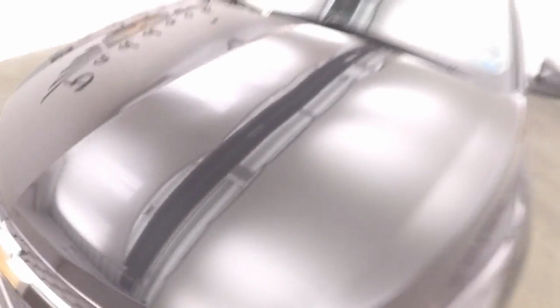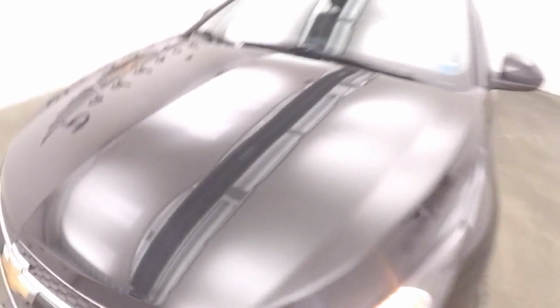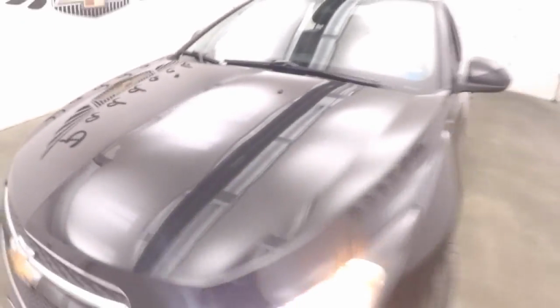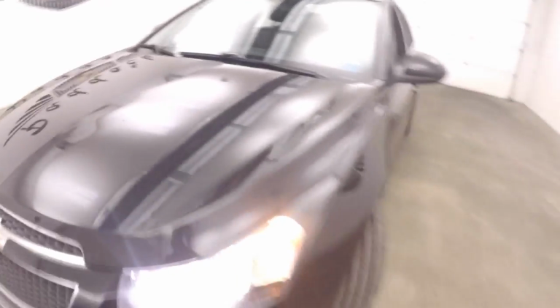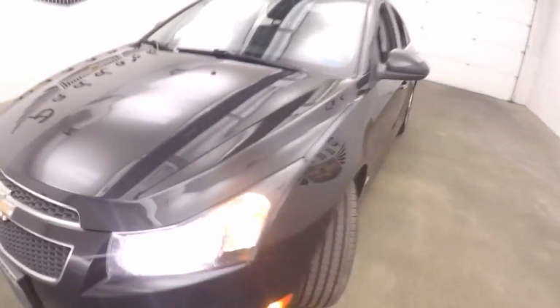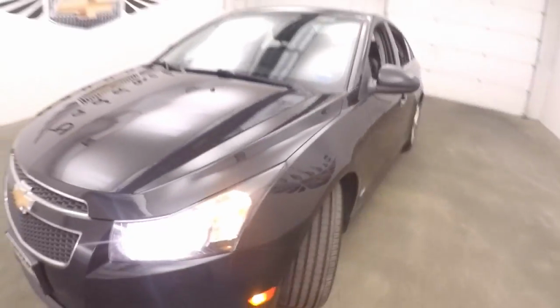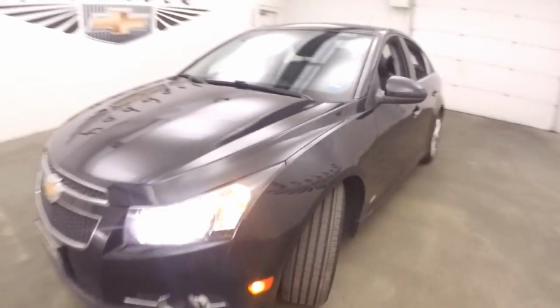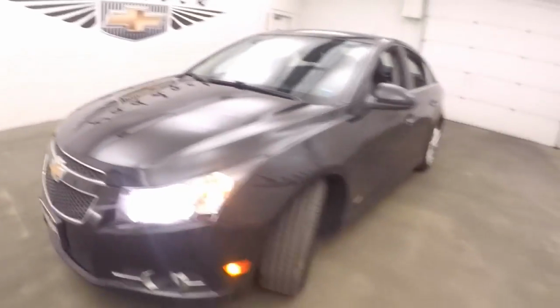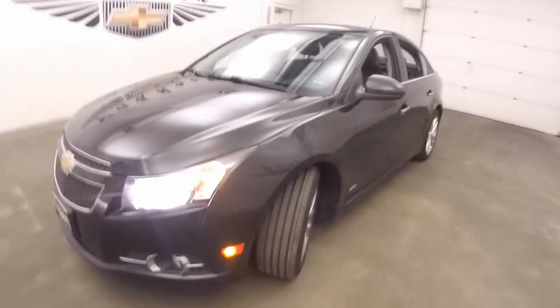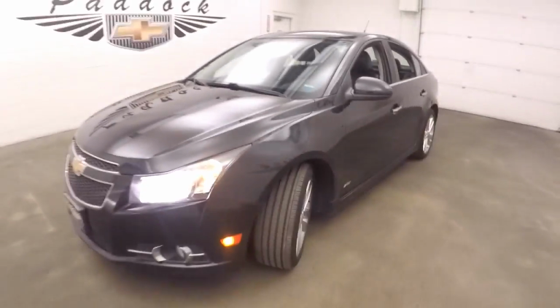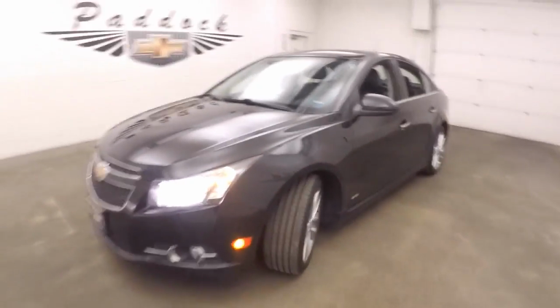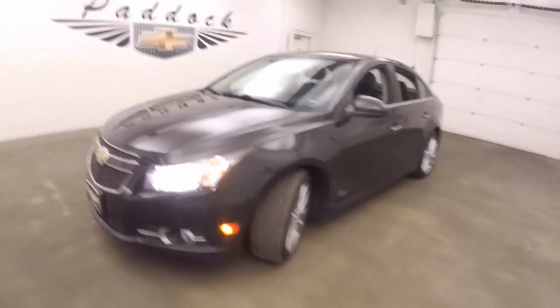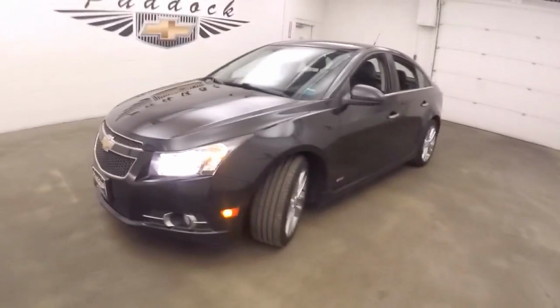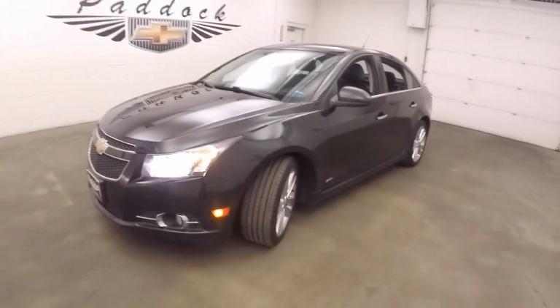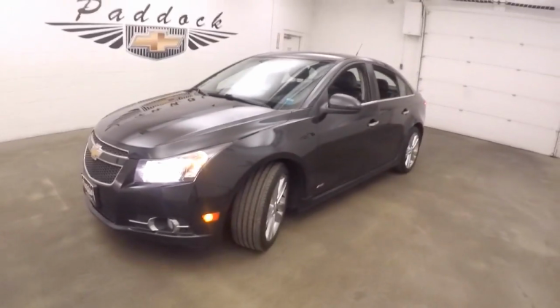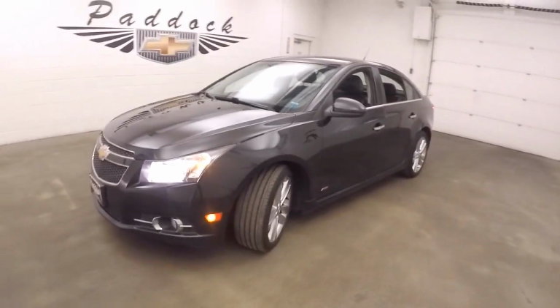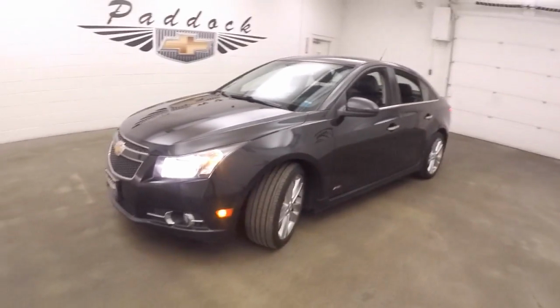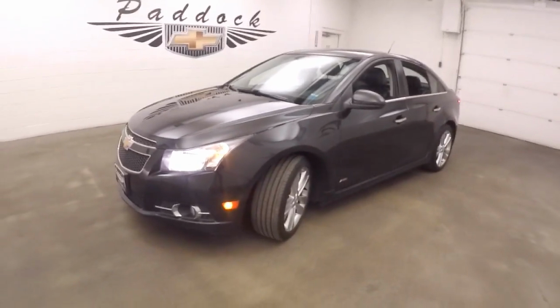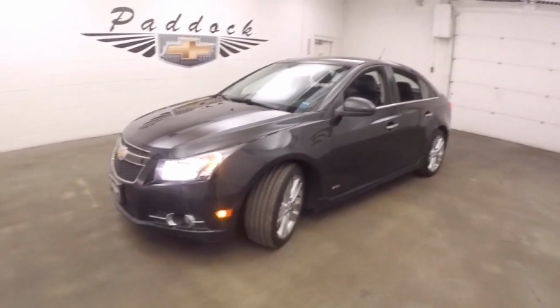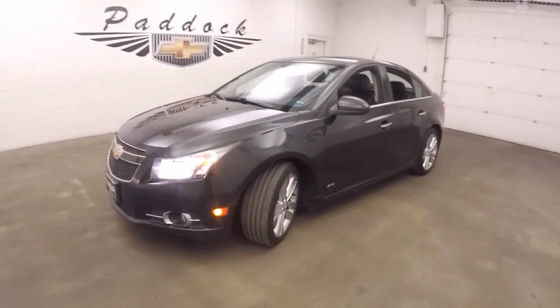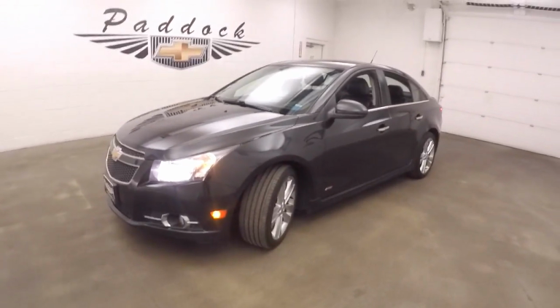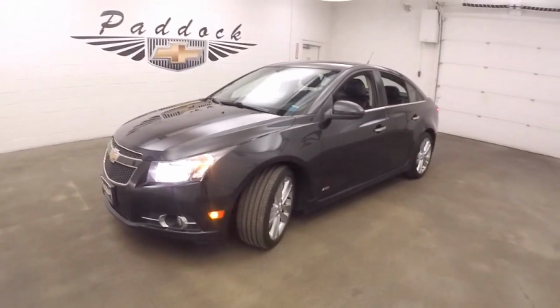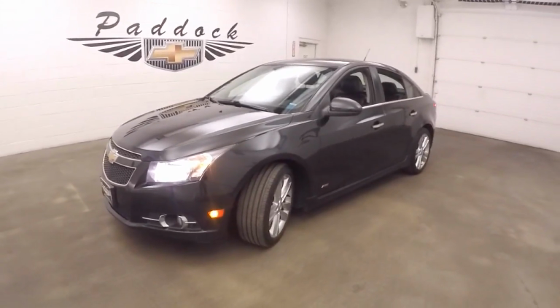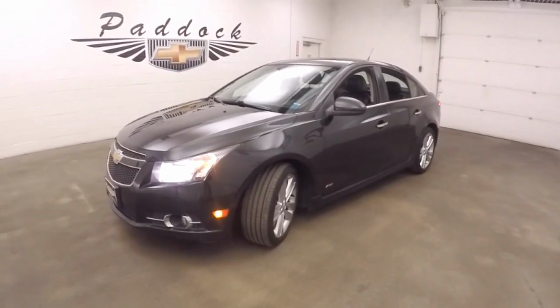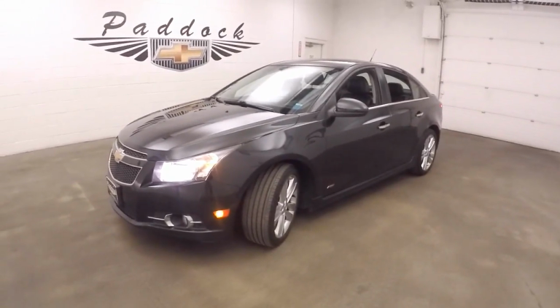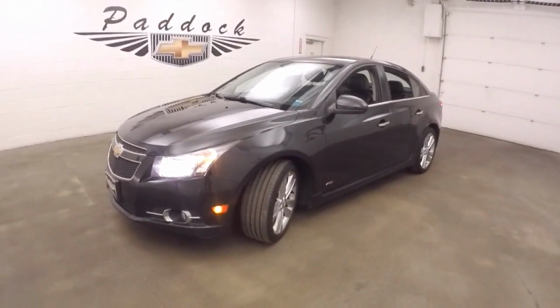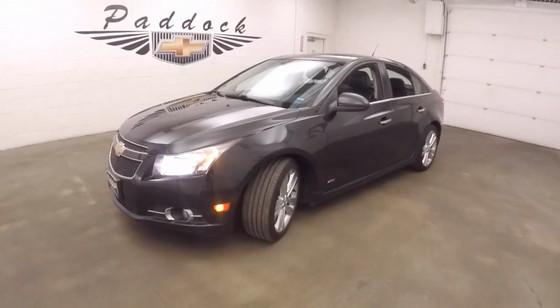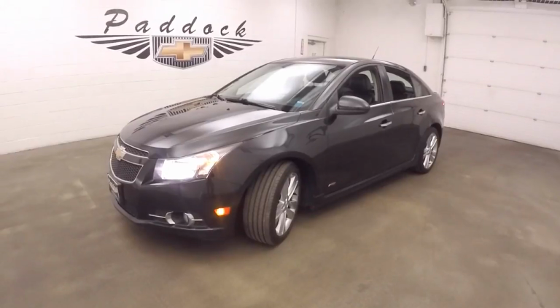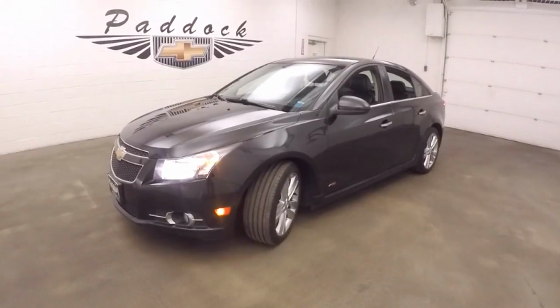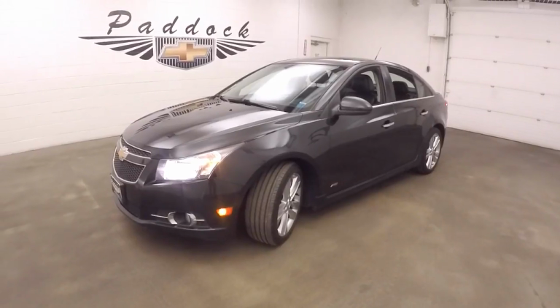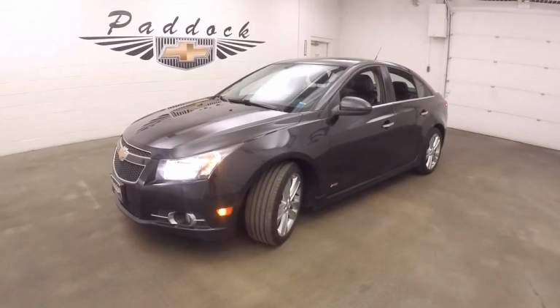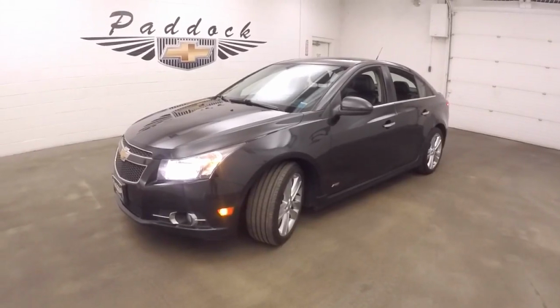That's a 2014 Chevy Cruze LTZ with the RS package.